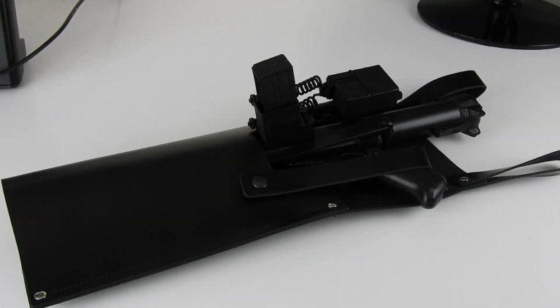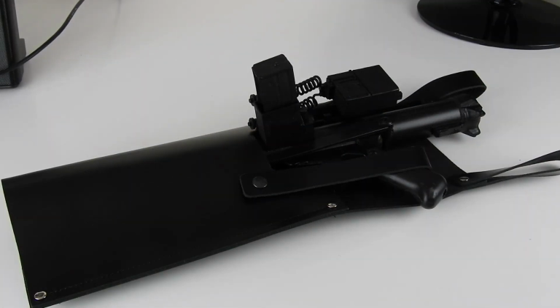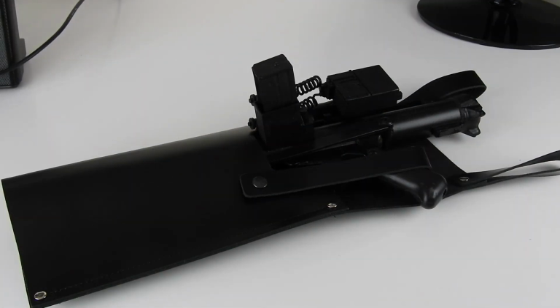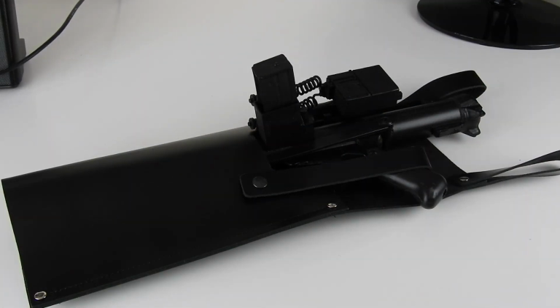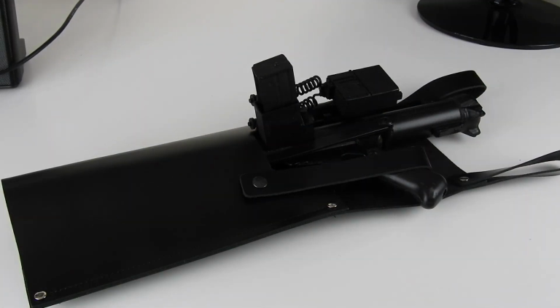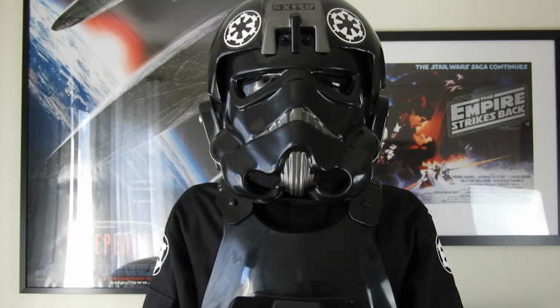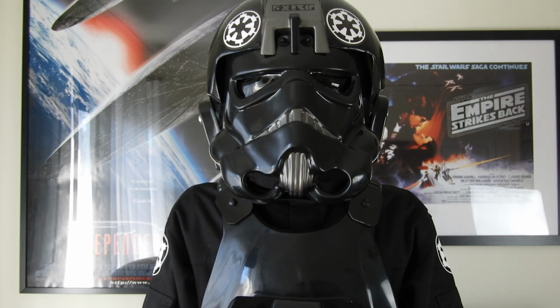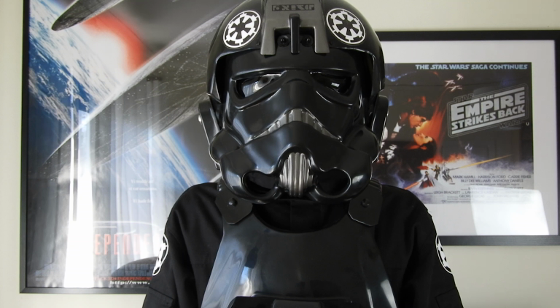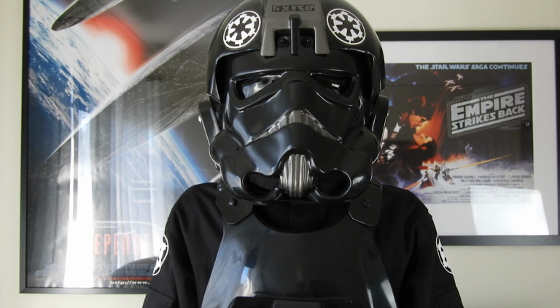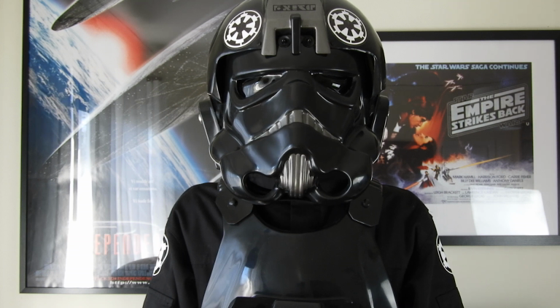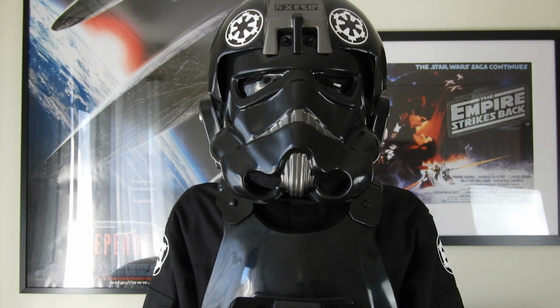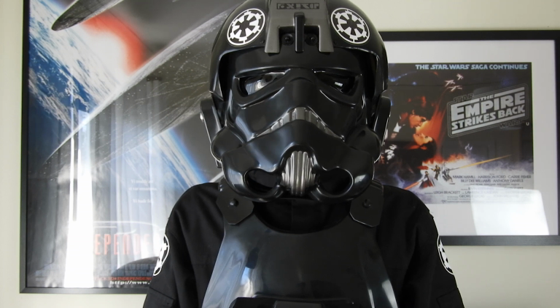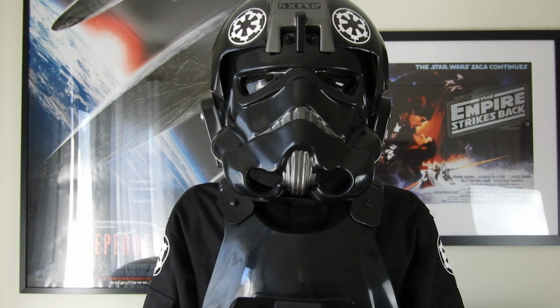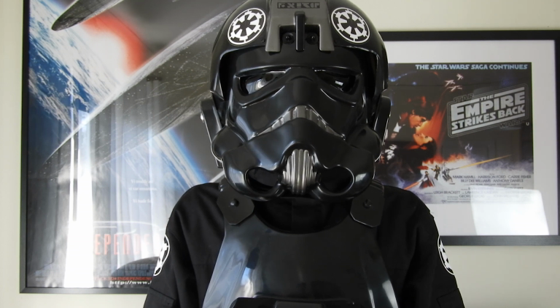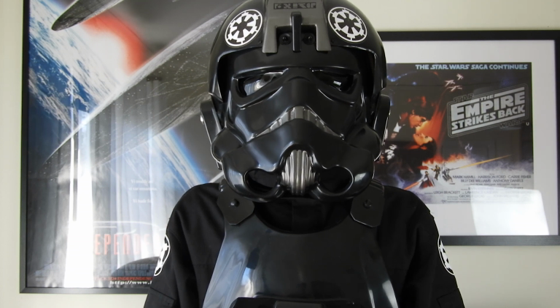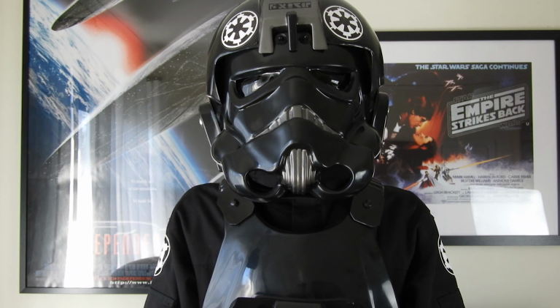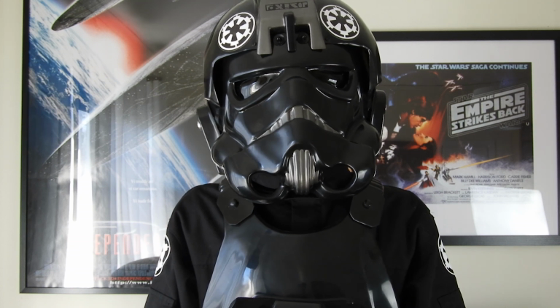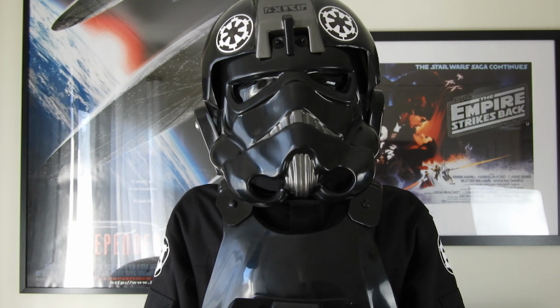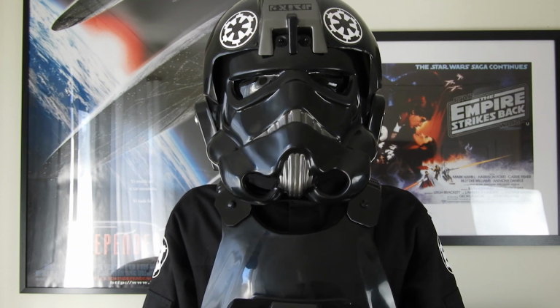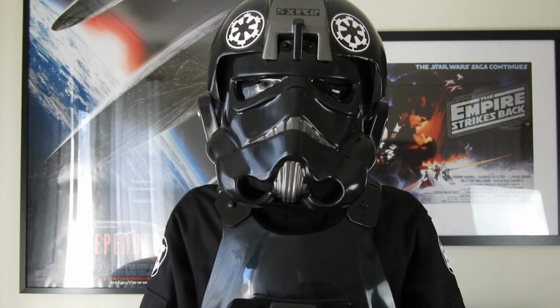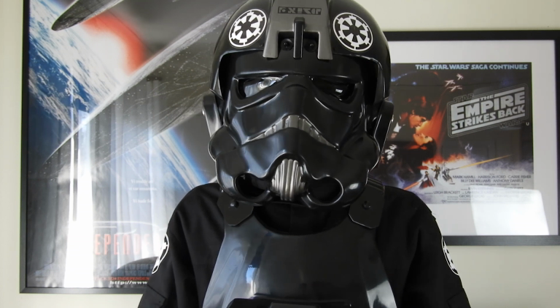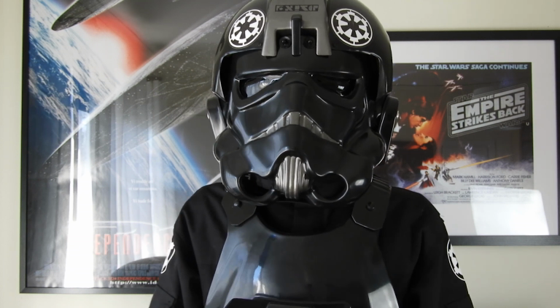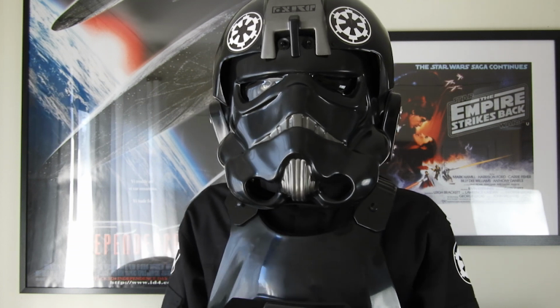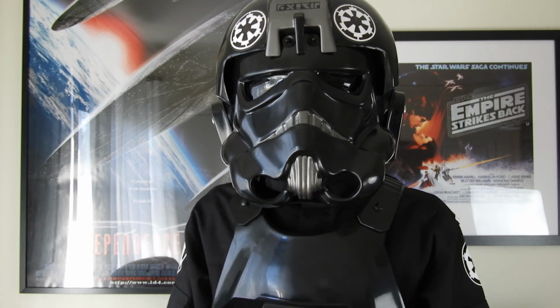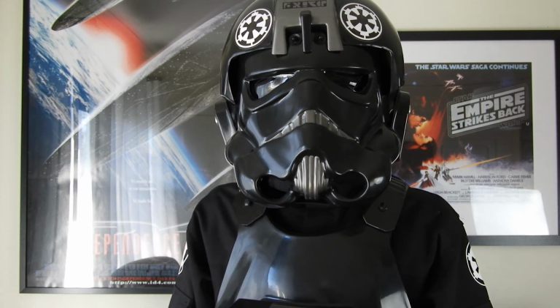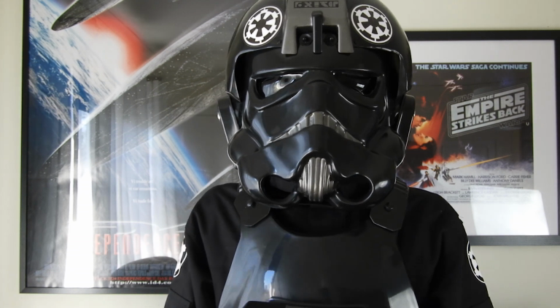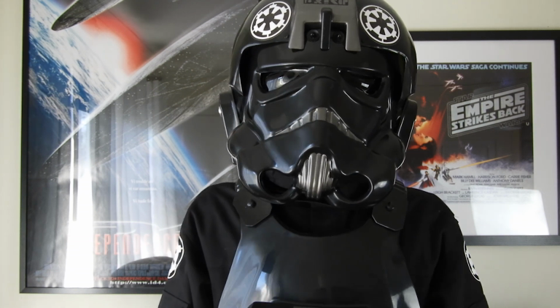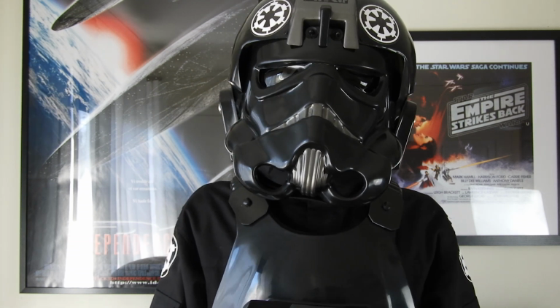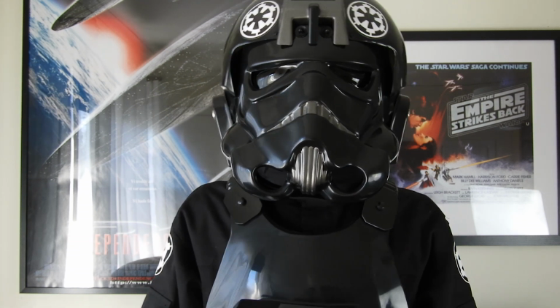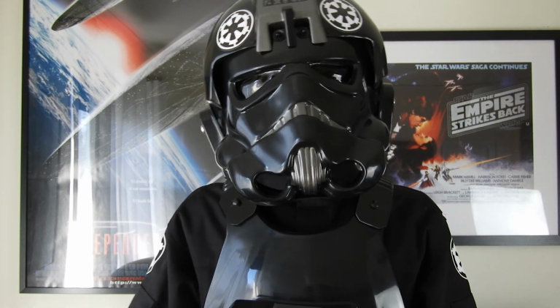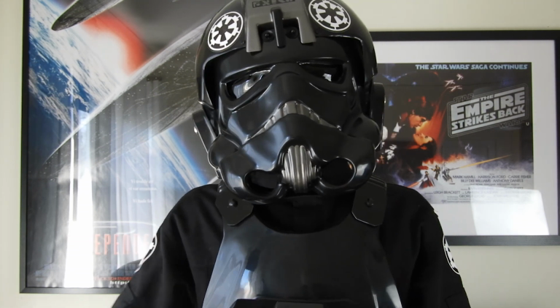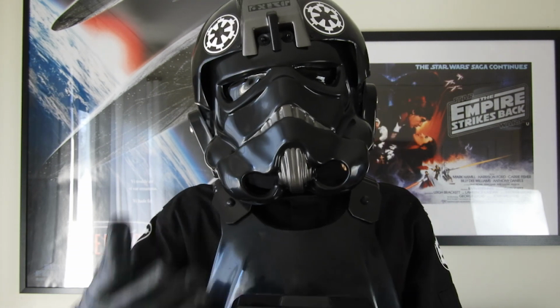And I have to show you a video of me wearing this suit. Enjoy.